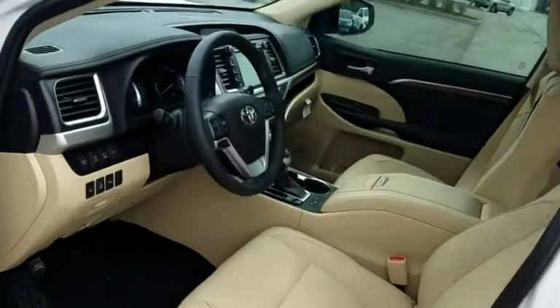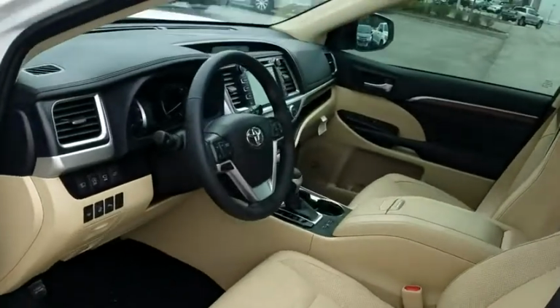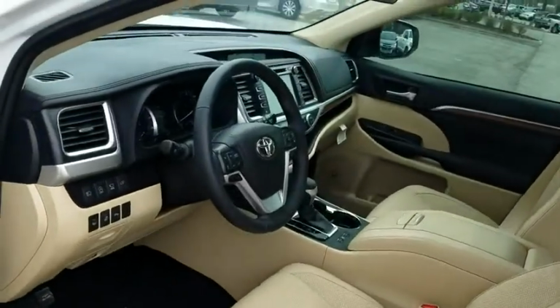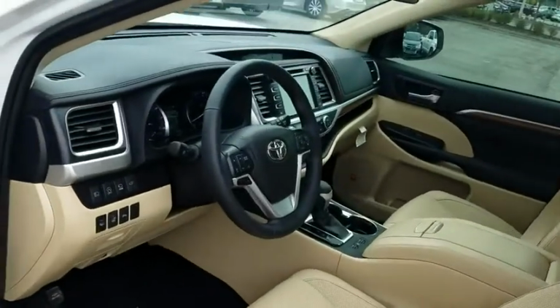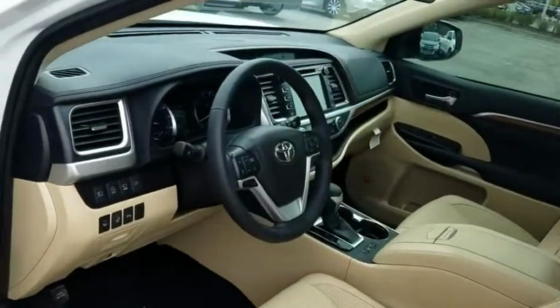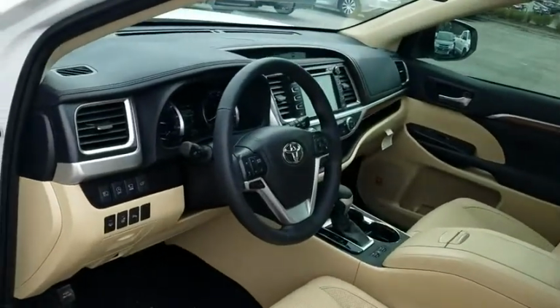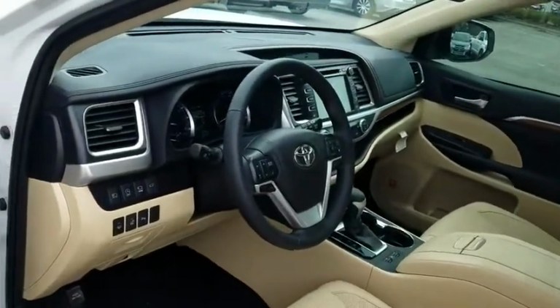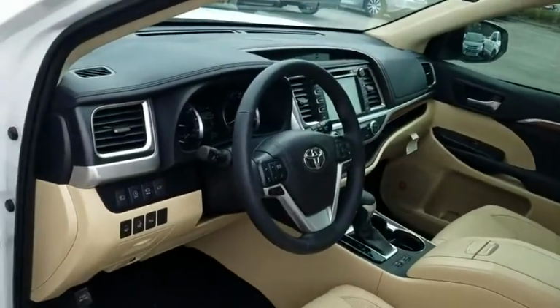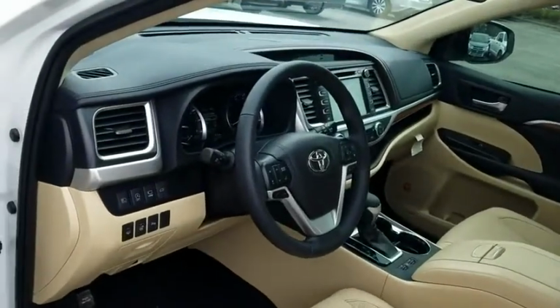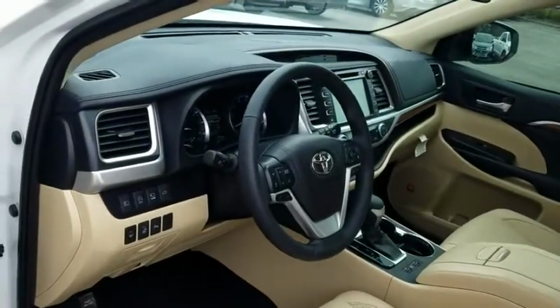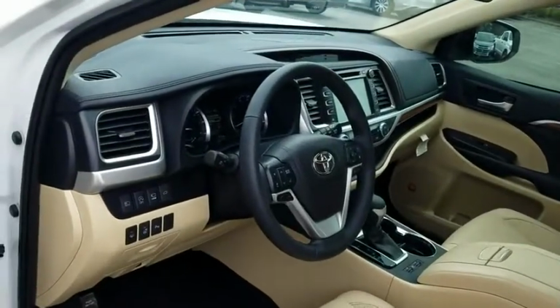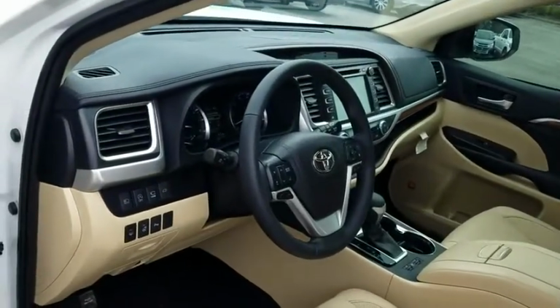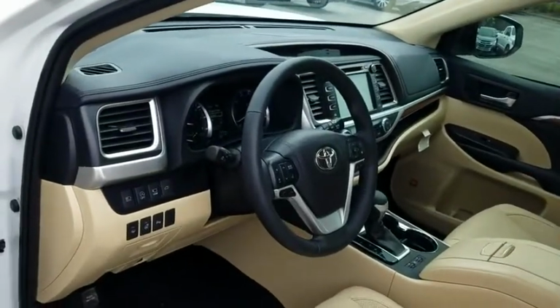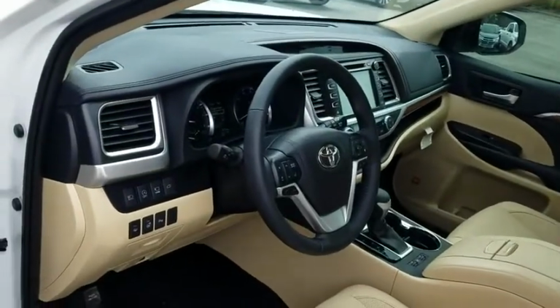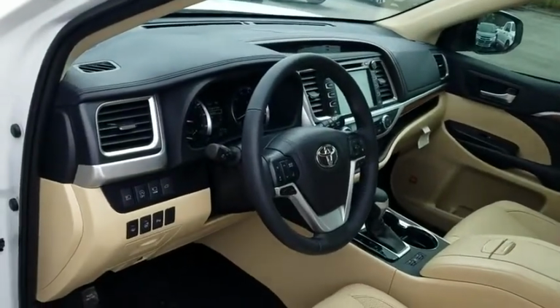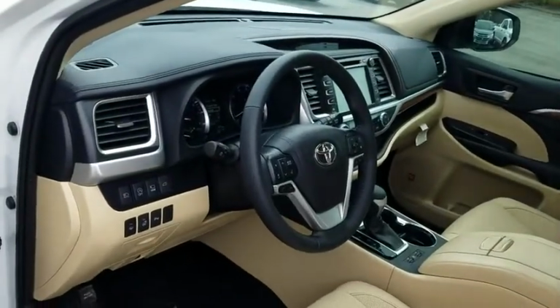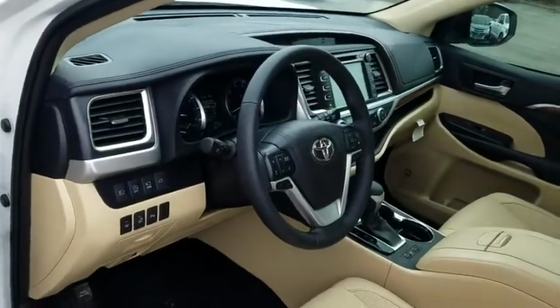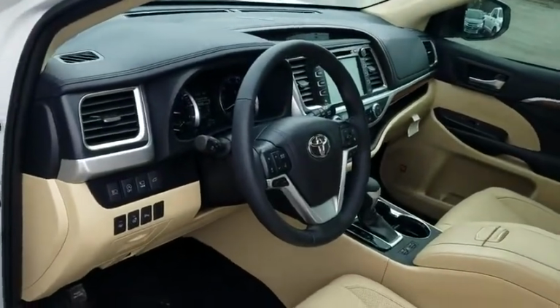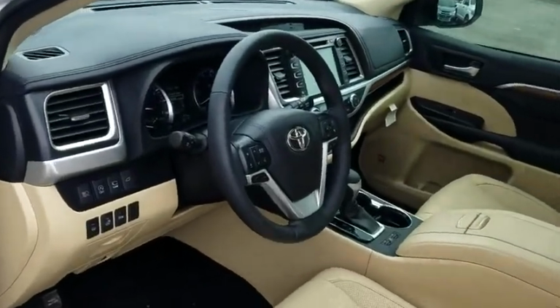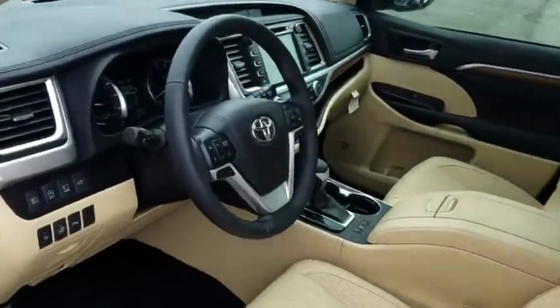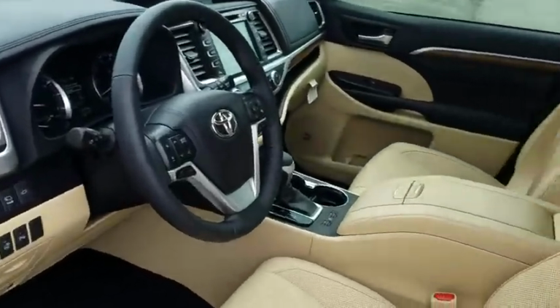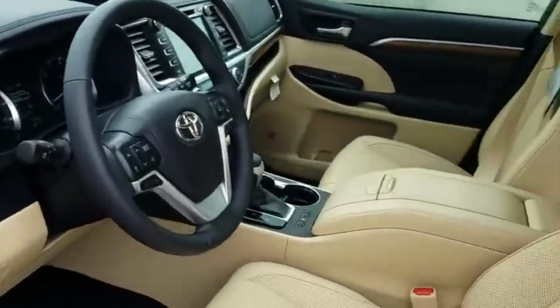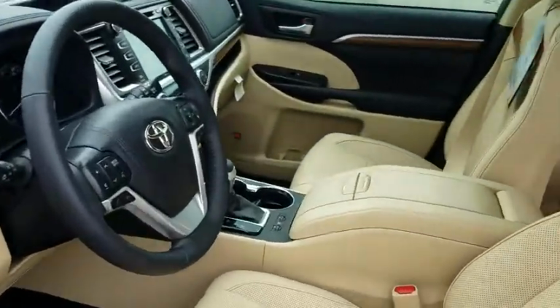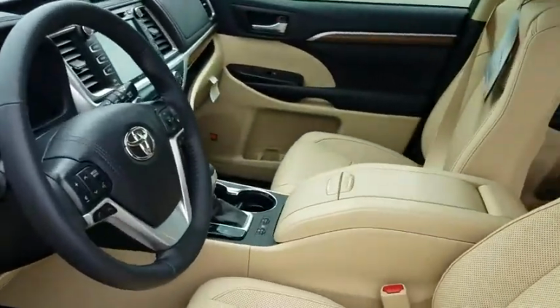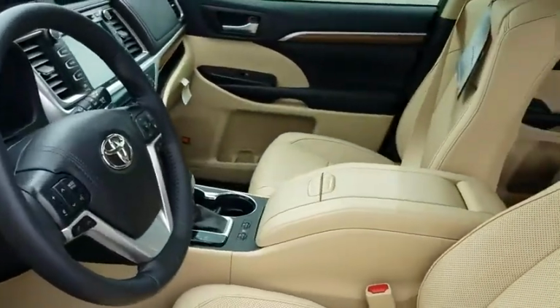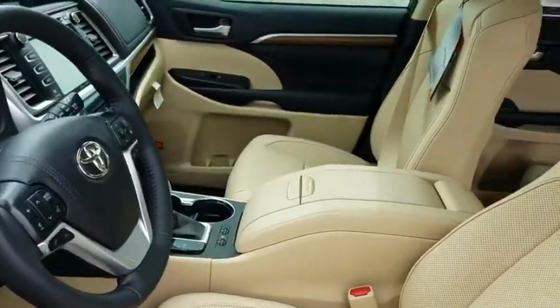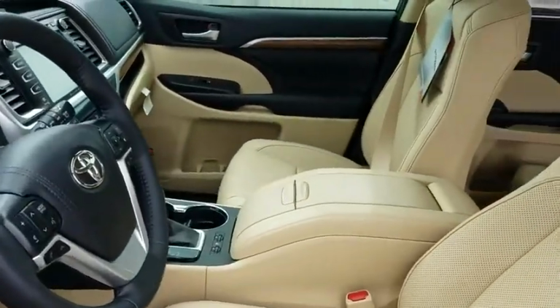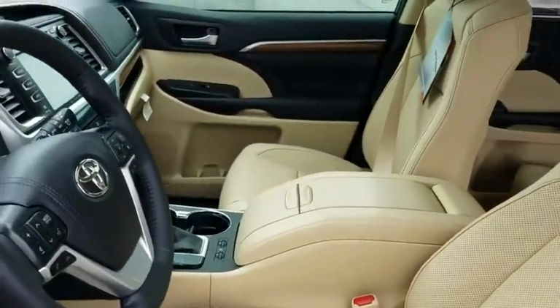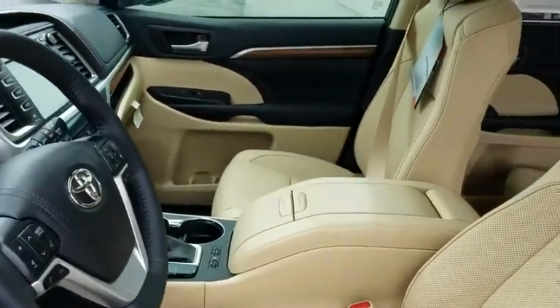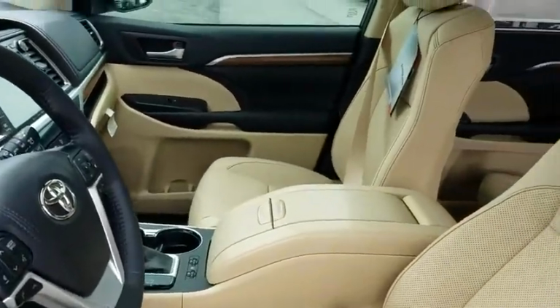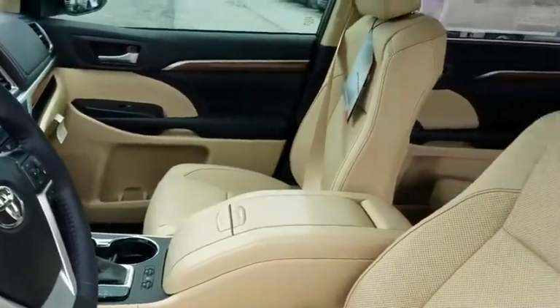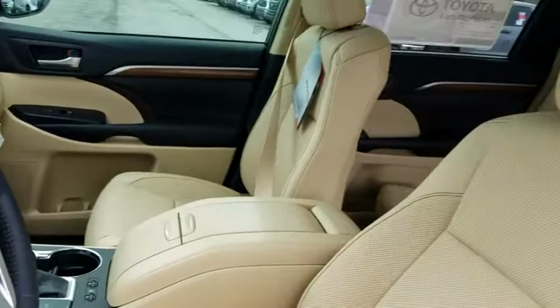A 2010 top safety pick, the Highlander is where substance meets style.